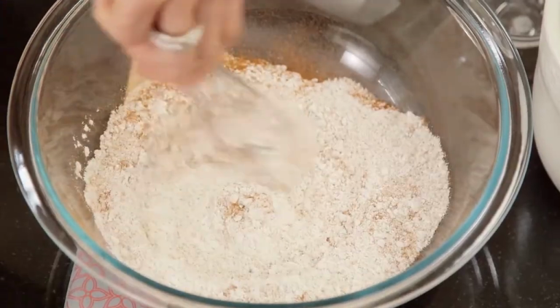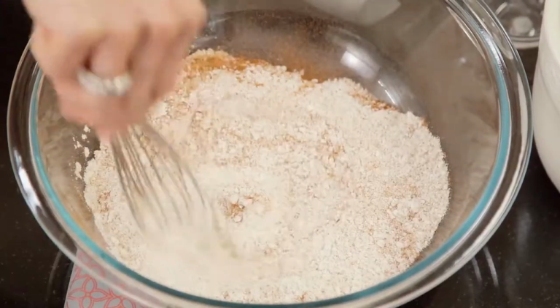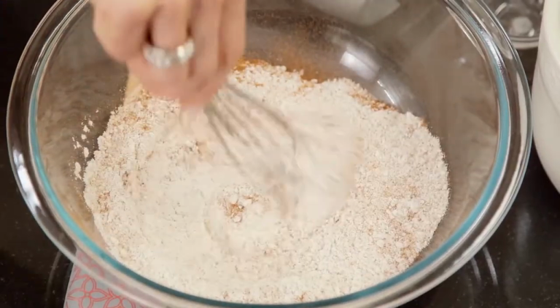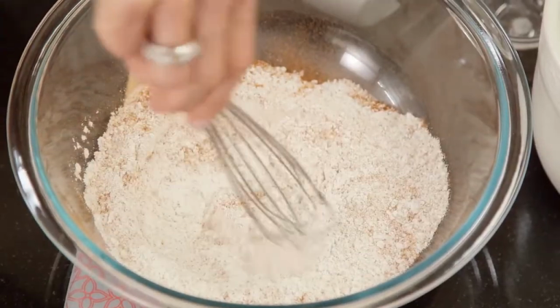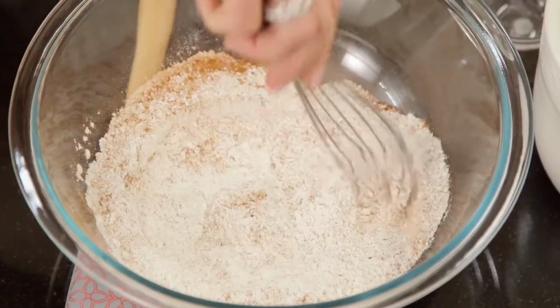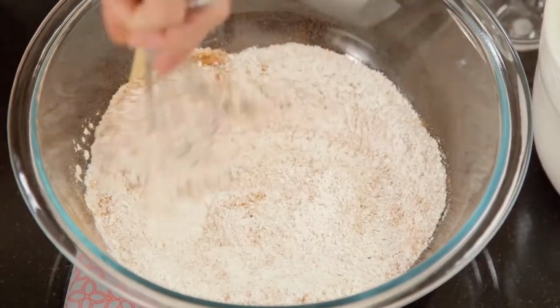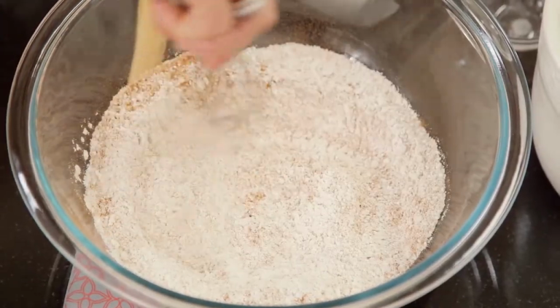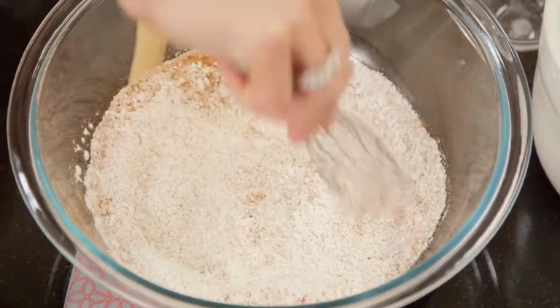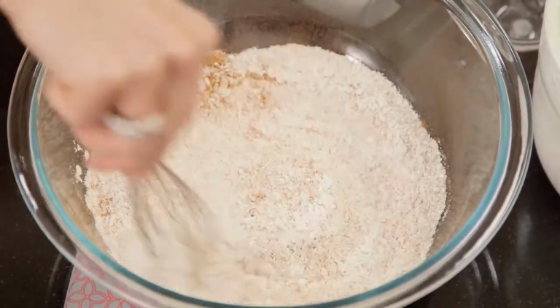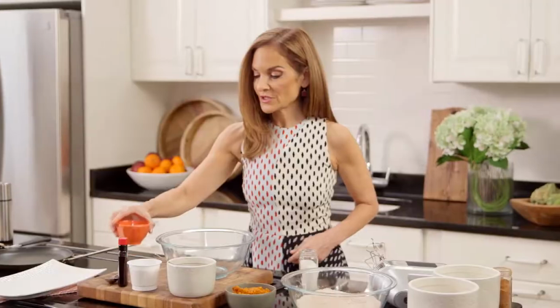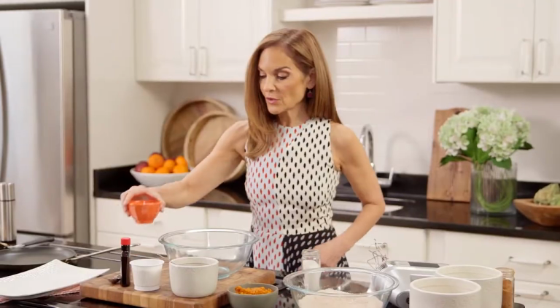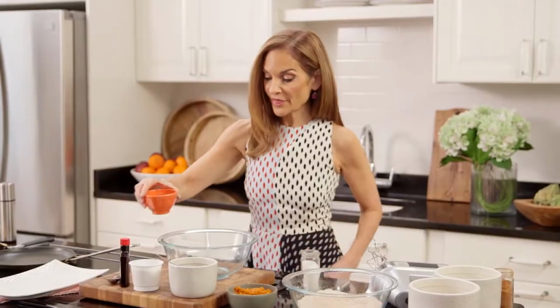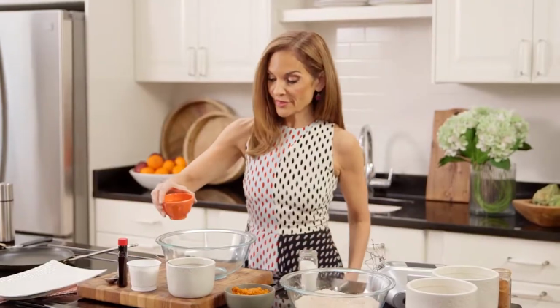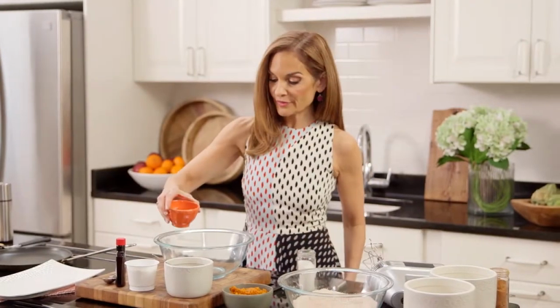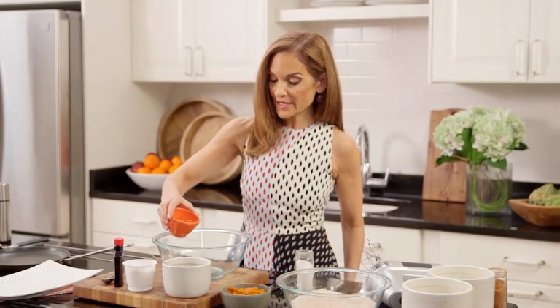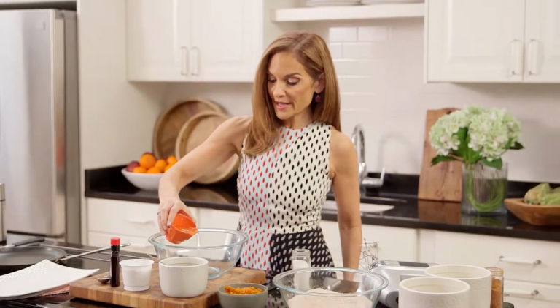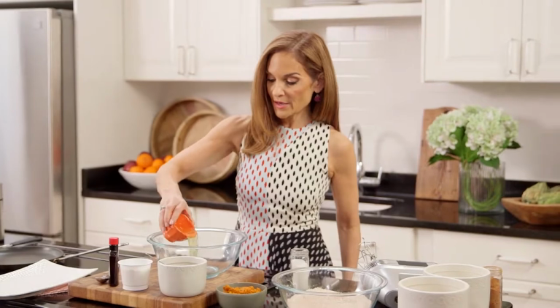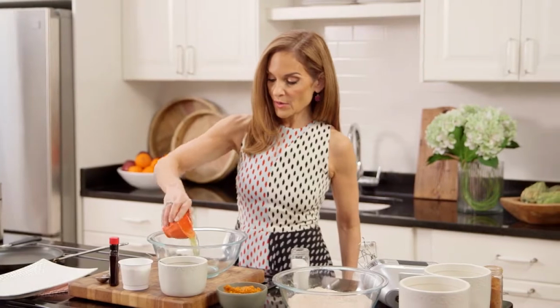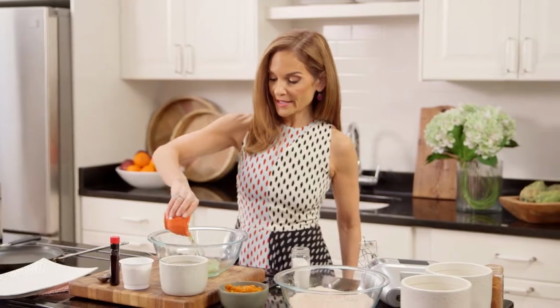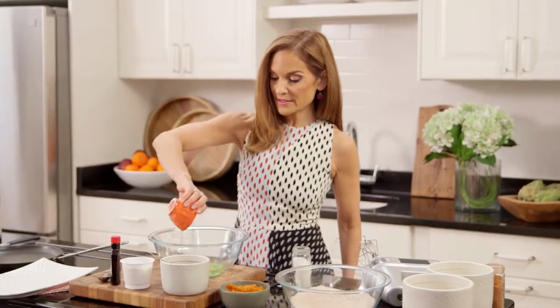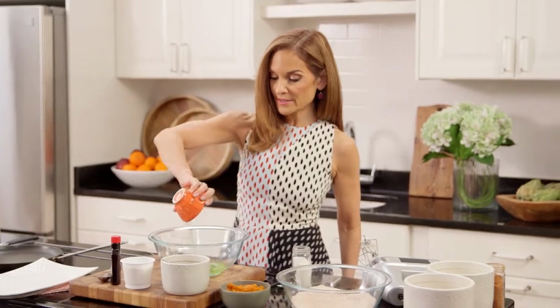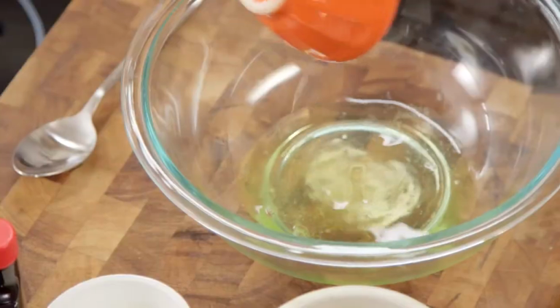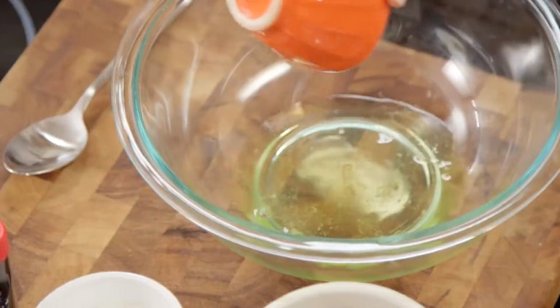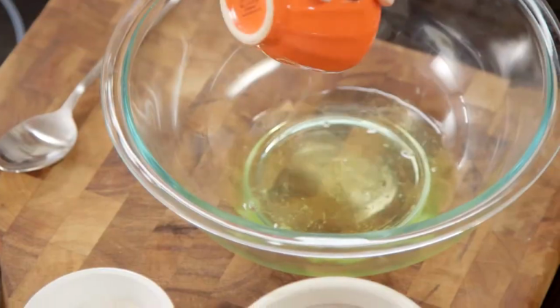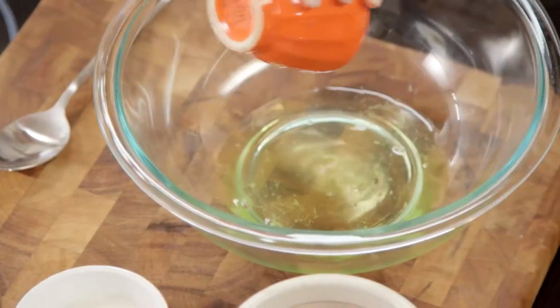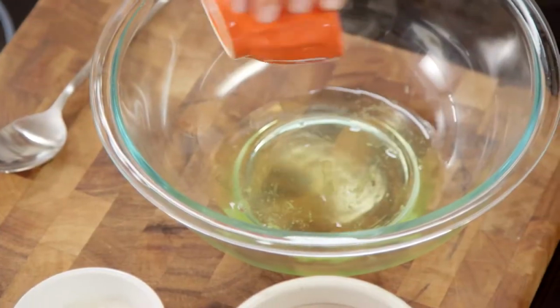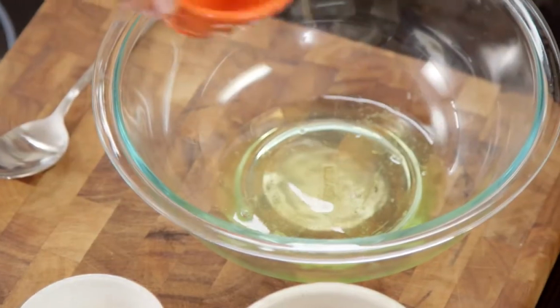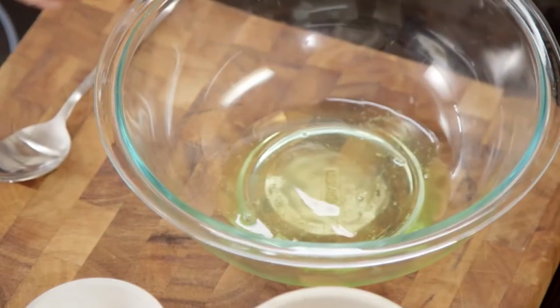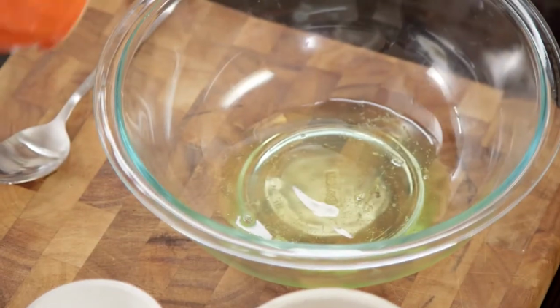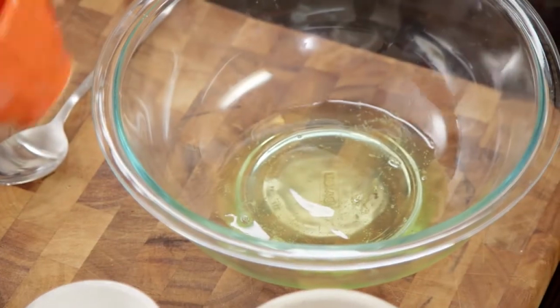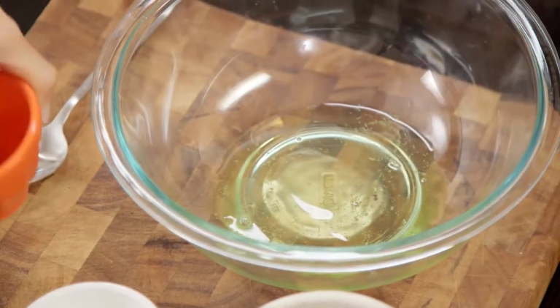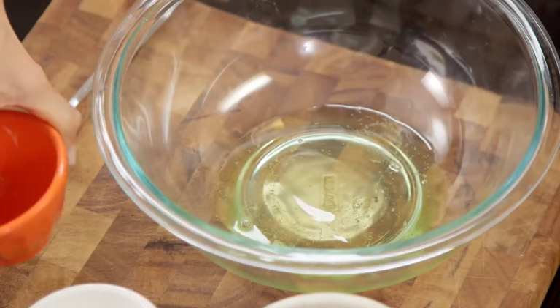For the wet ingredients, we start with three egg whites. You really want to get them nice and fluffy.